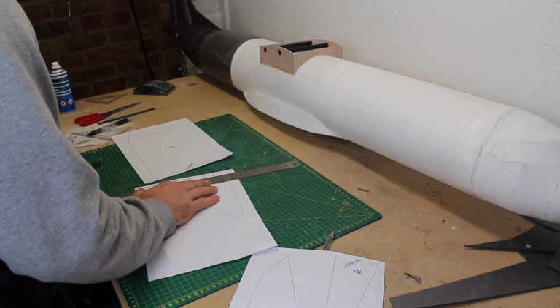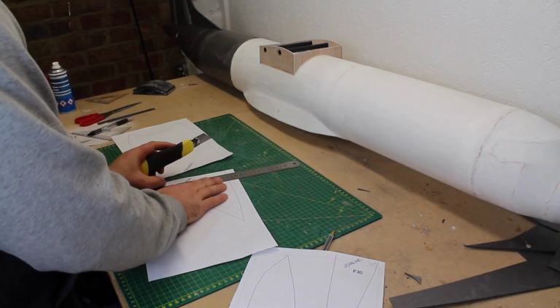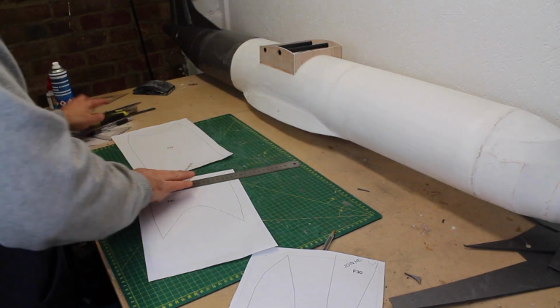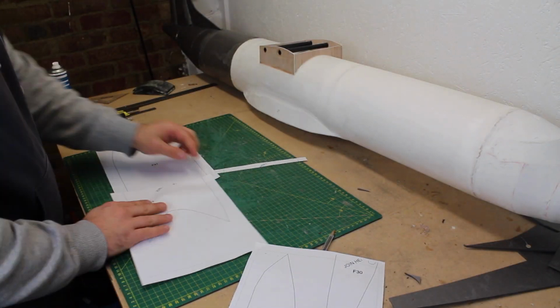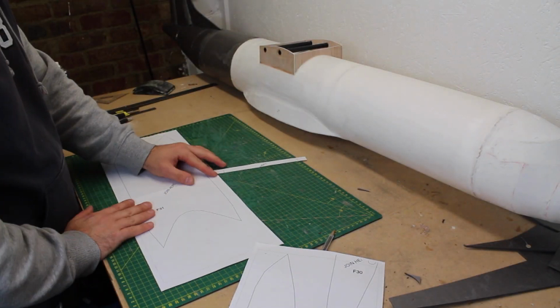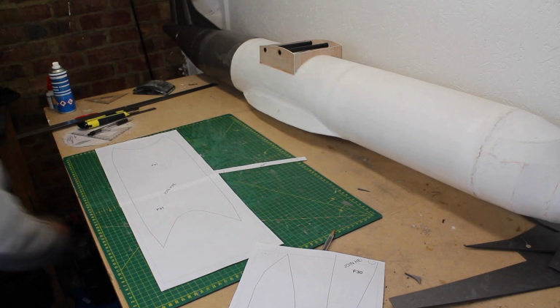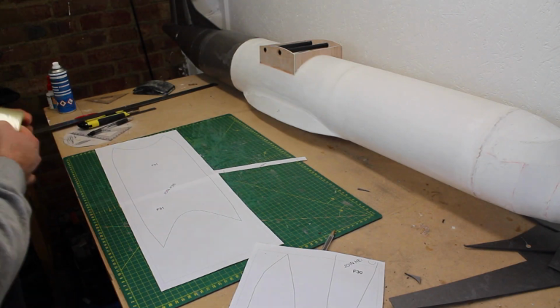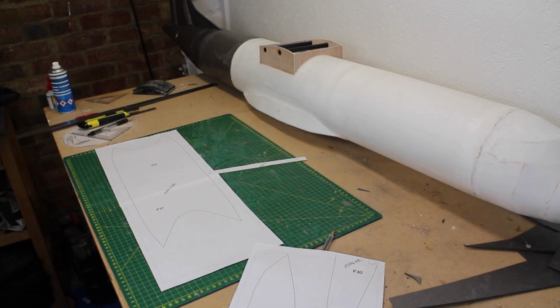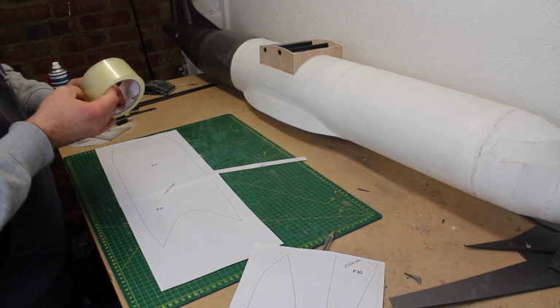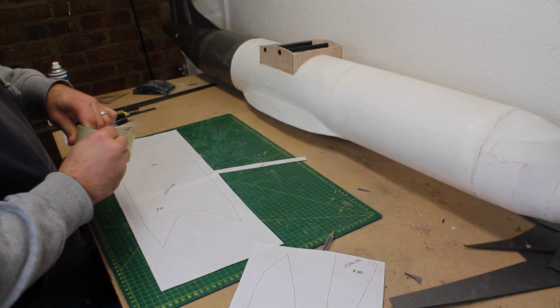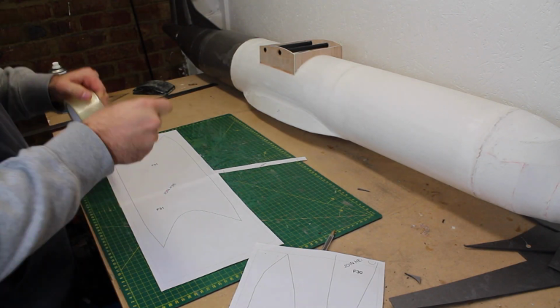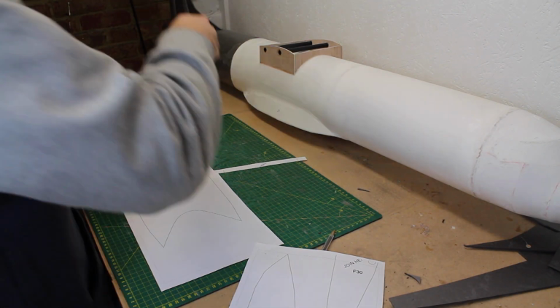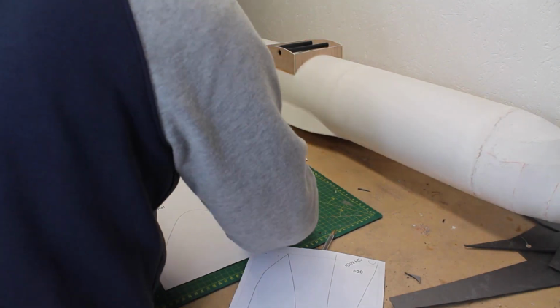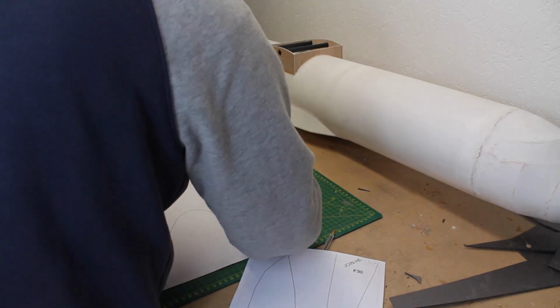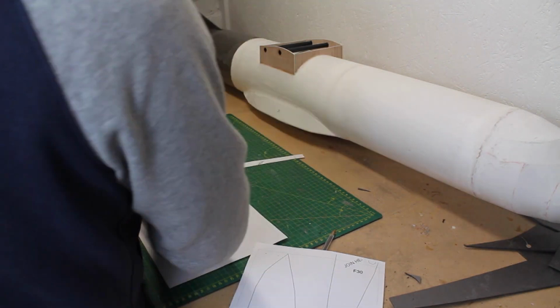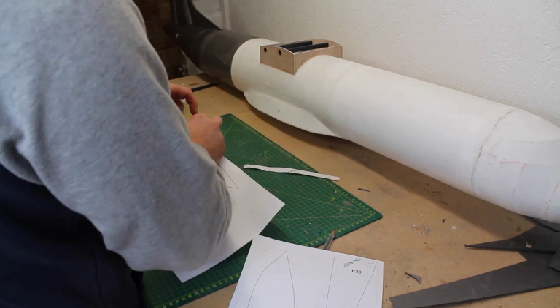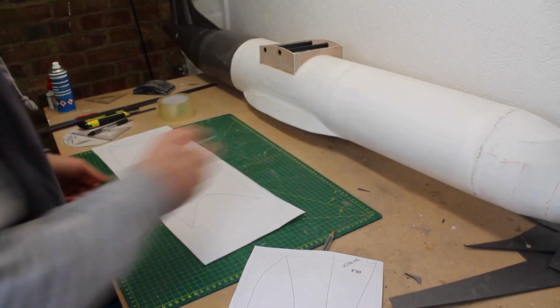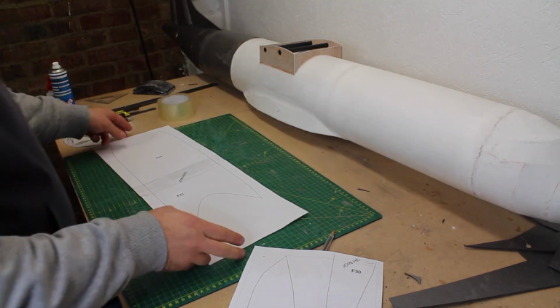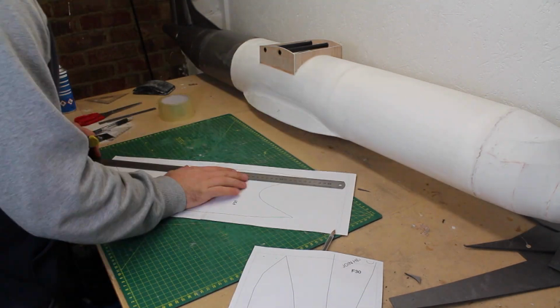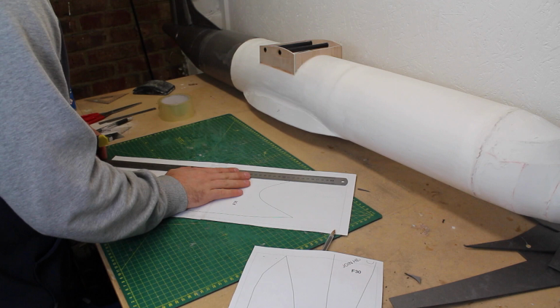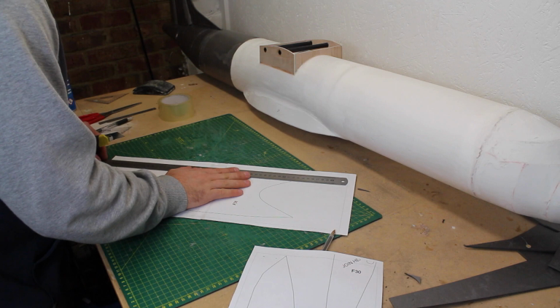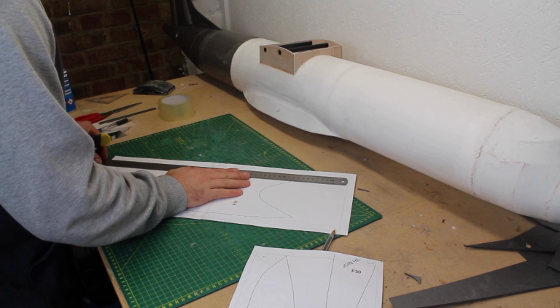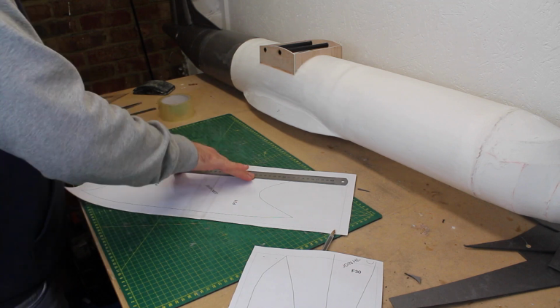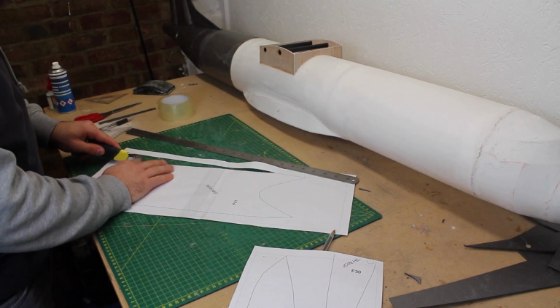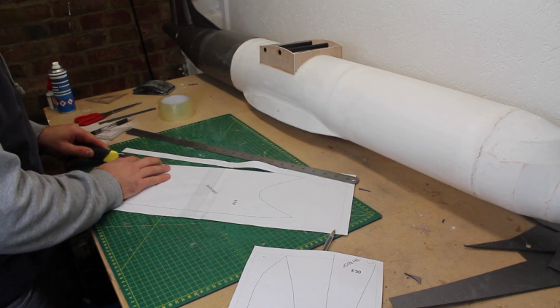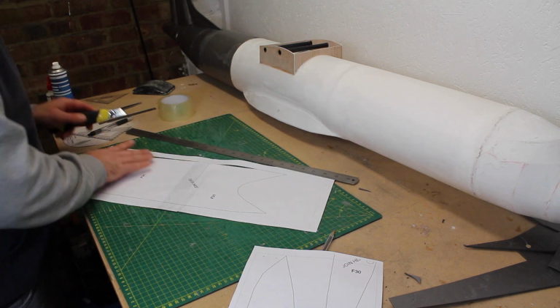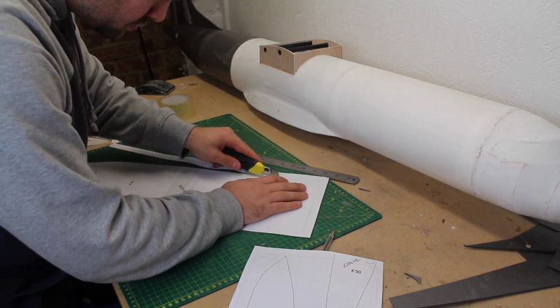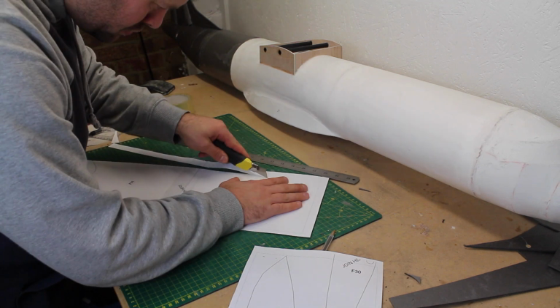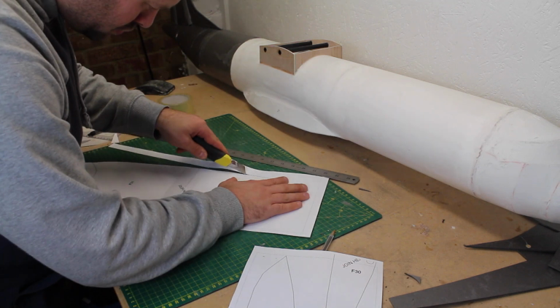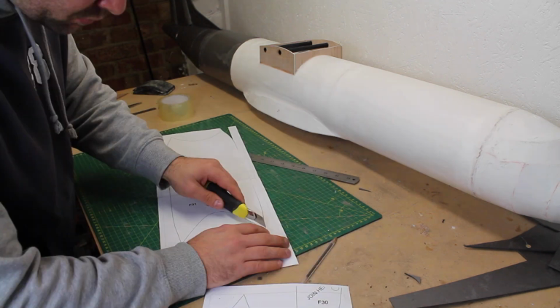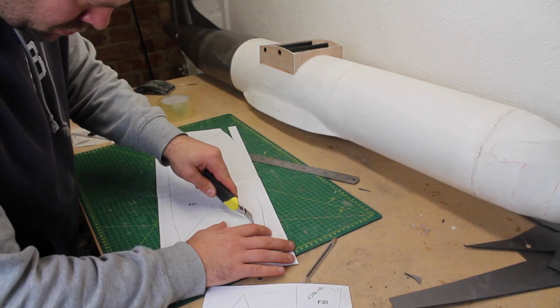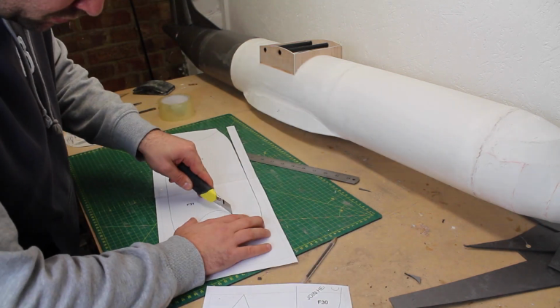Next up is the wing box fairing. This is built as per the plans but I'm using 3mm depron.